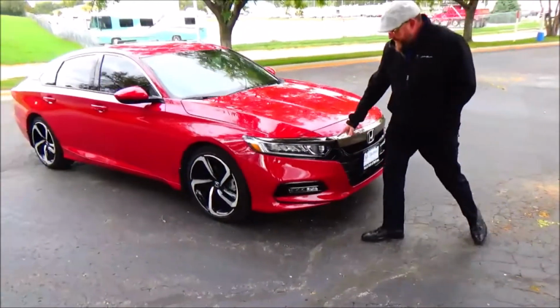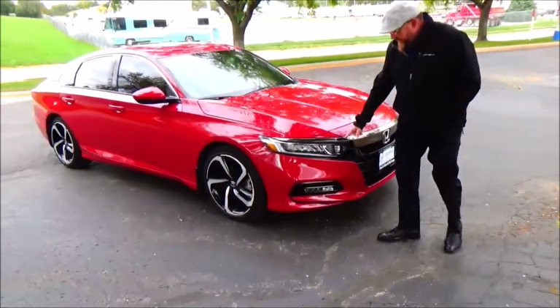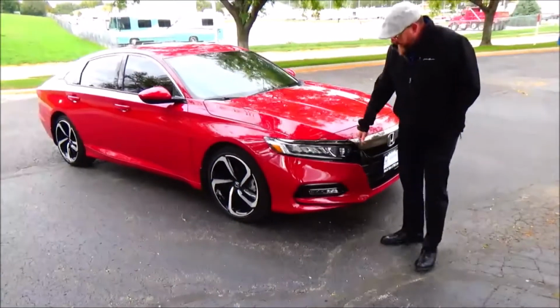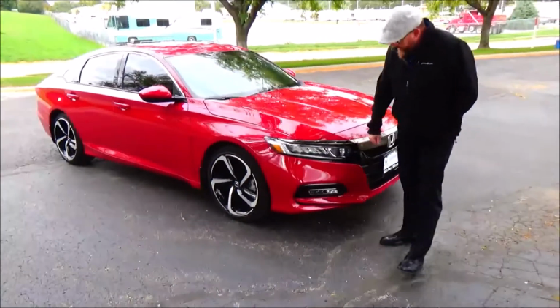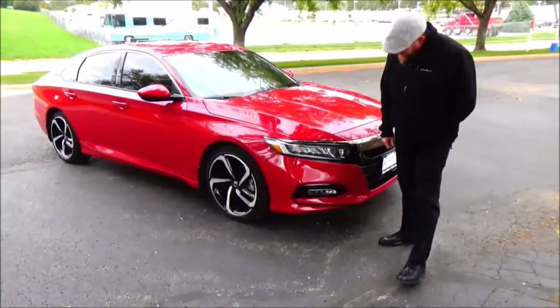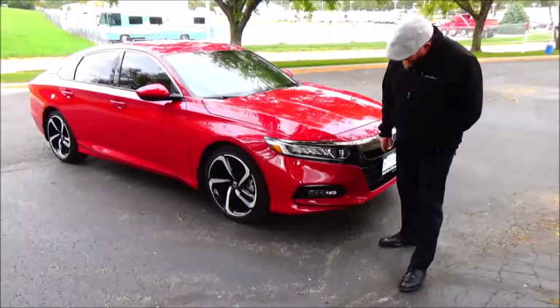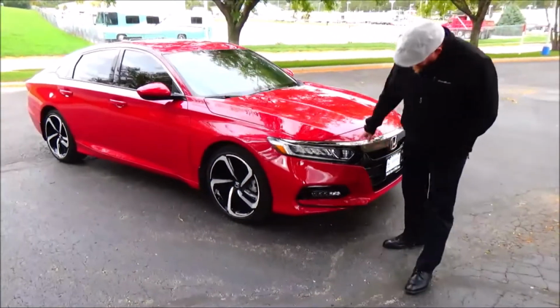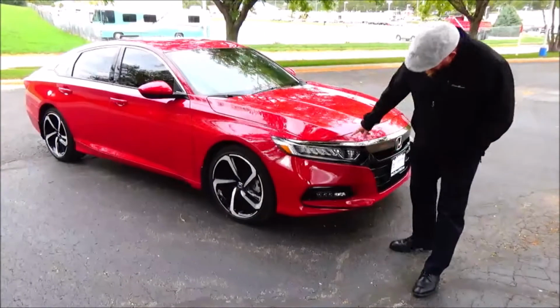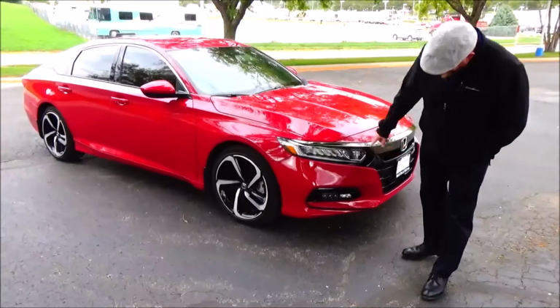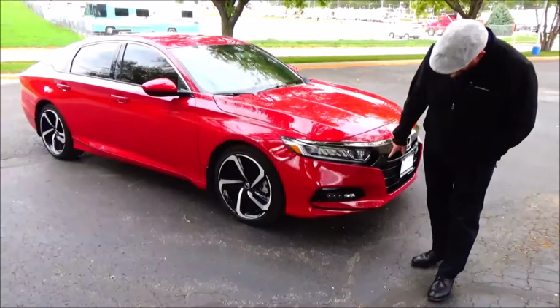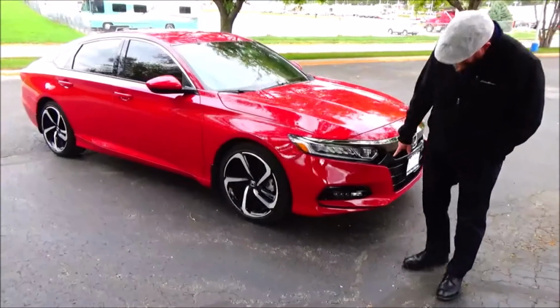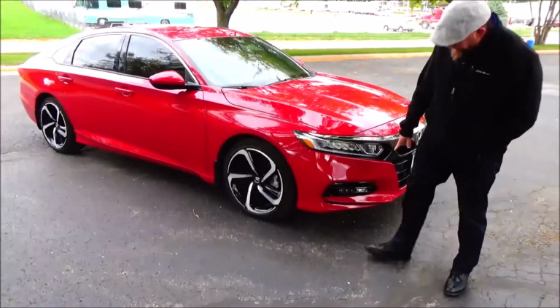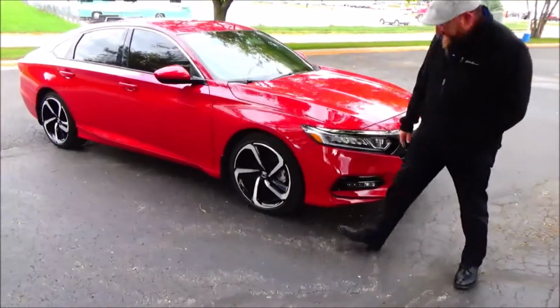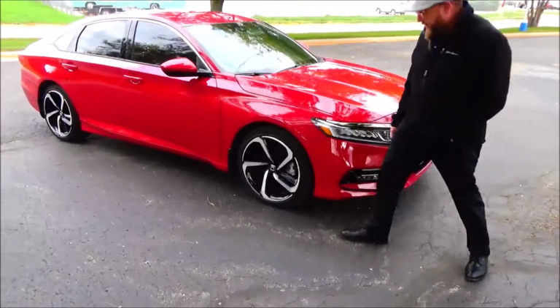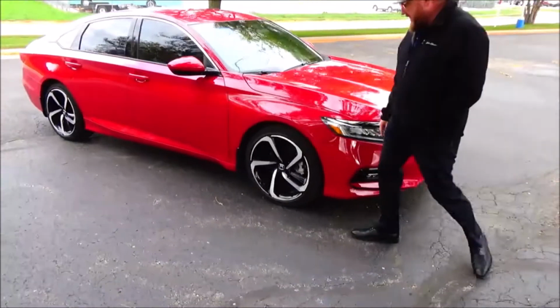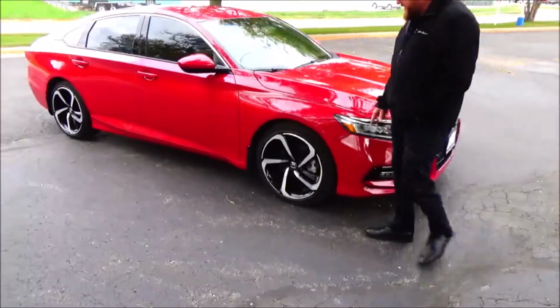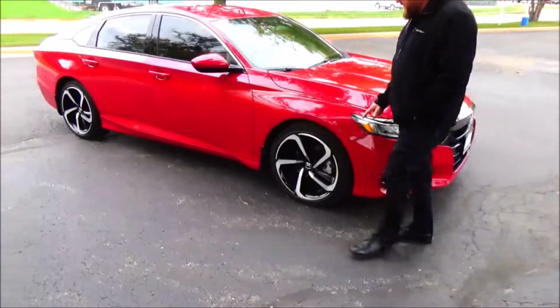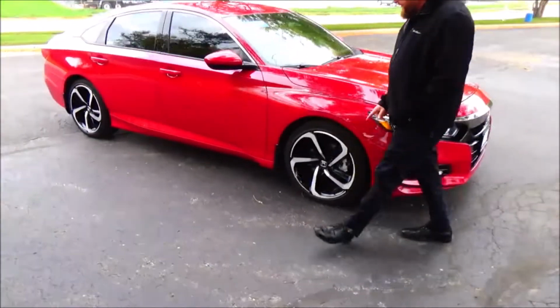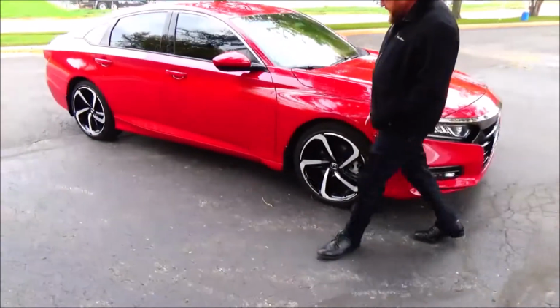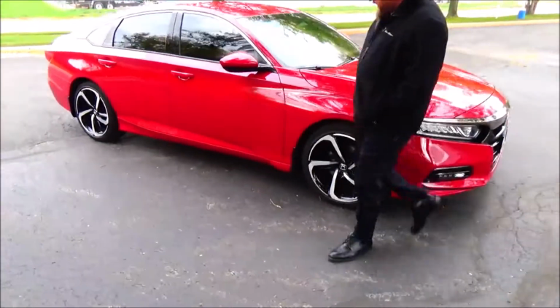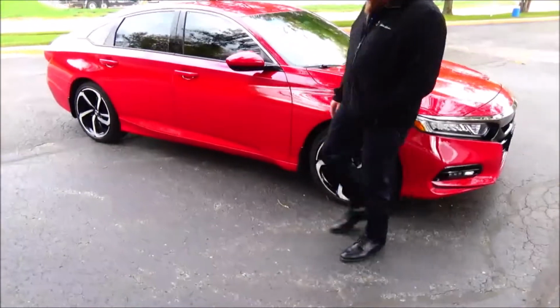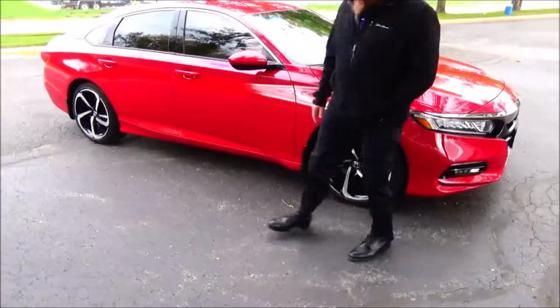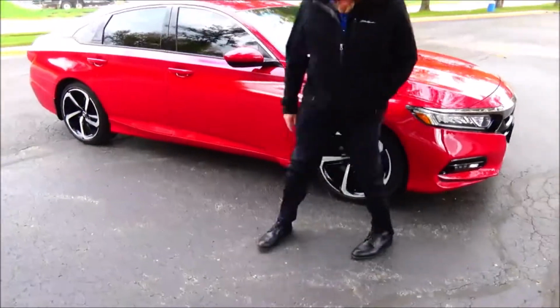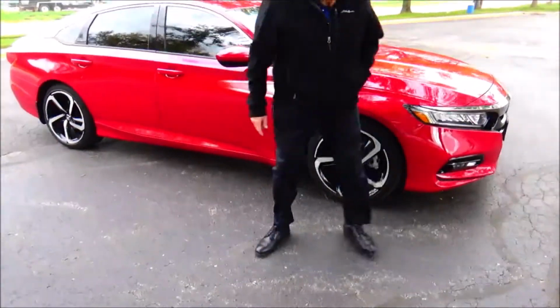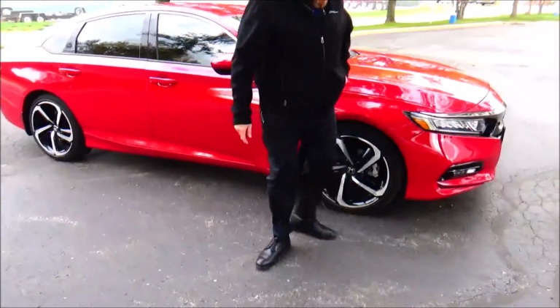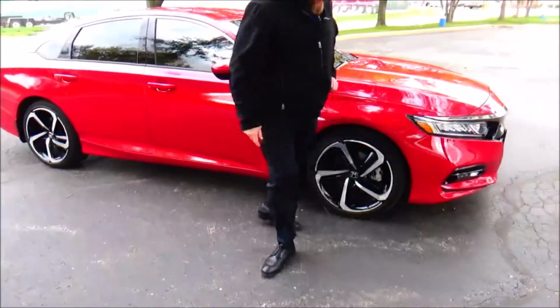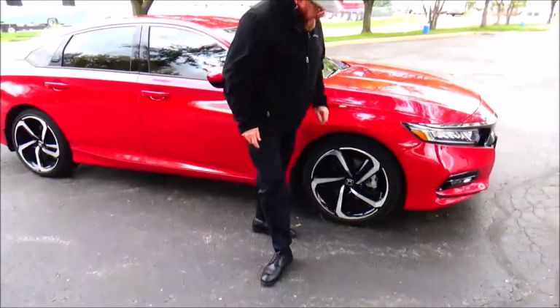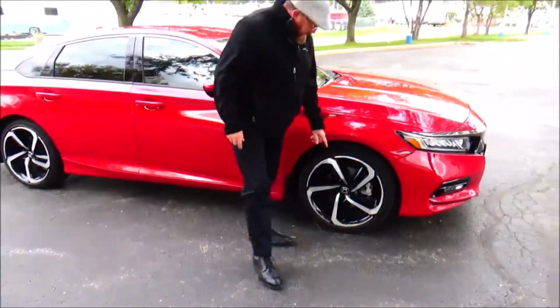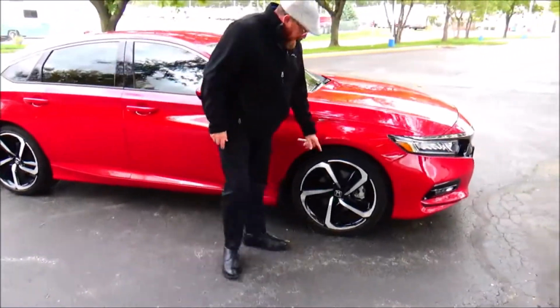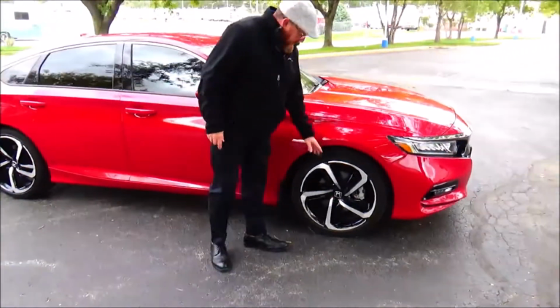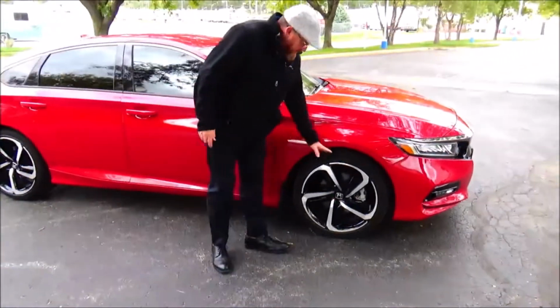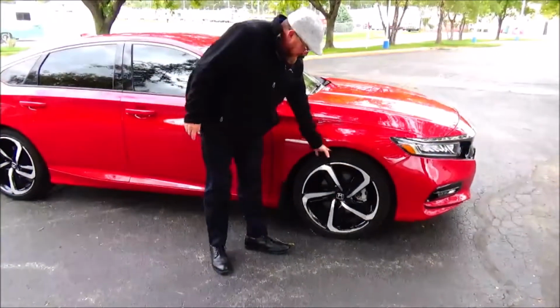LED style wrap-around headlights and log lights. 18-inch multi-spoke alloy wheels.